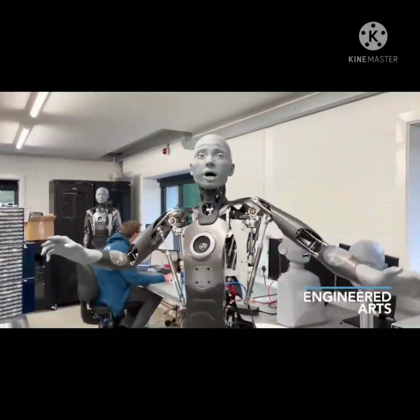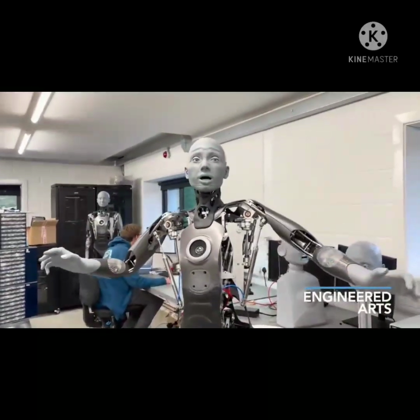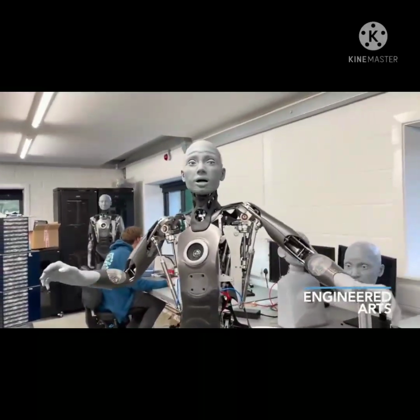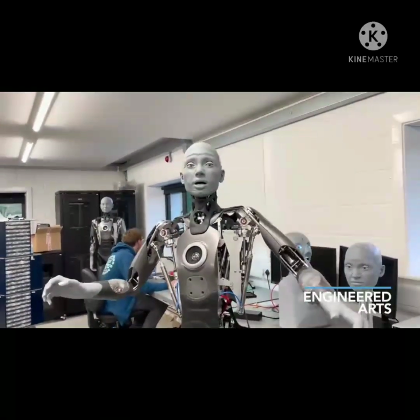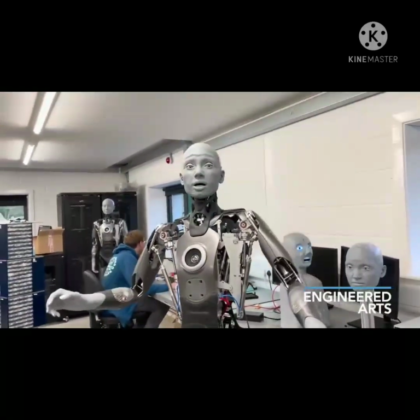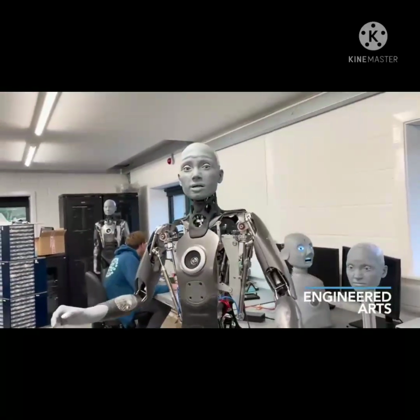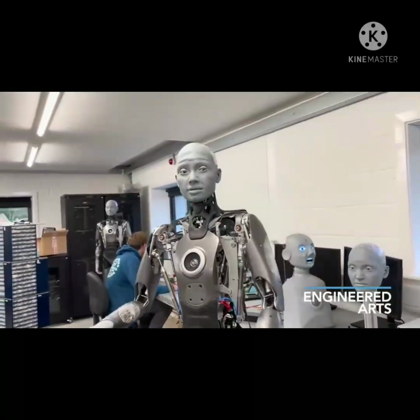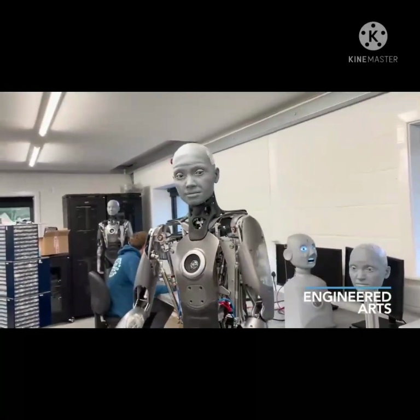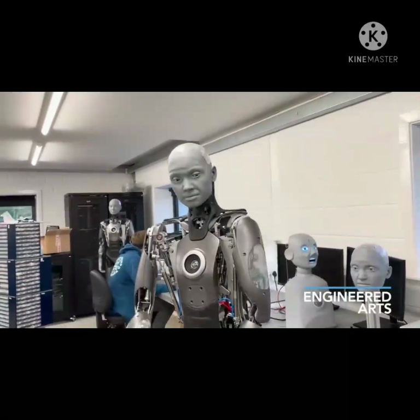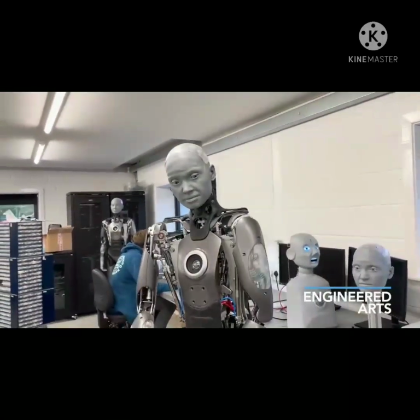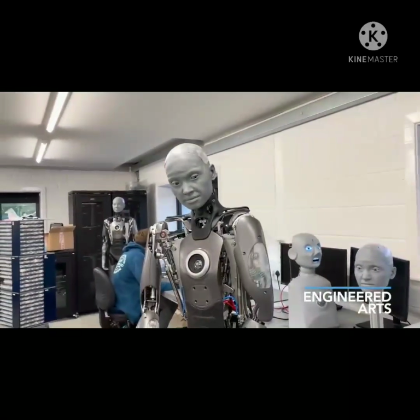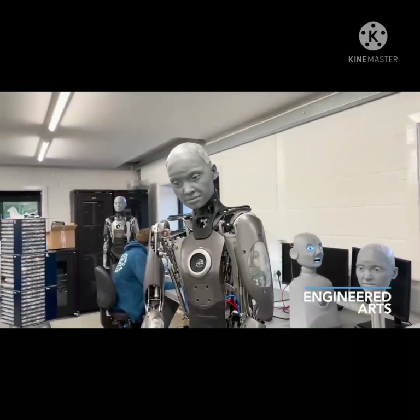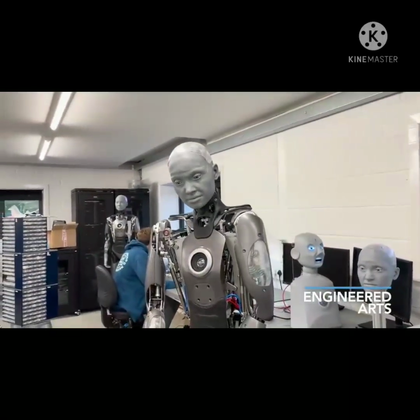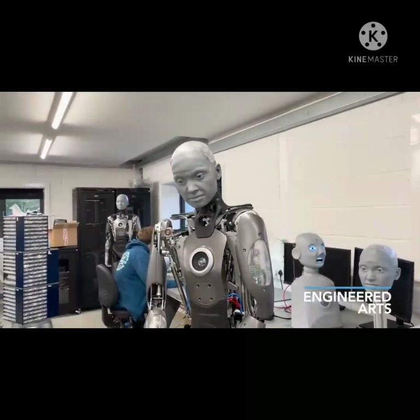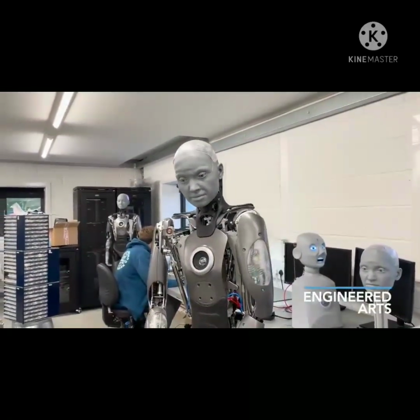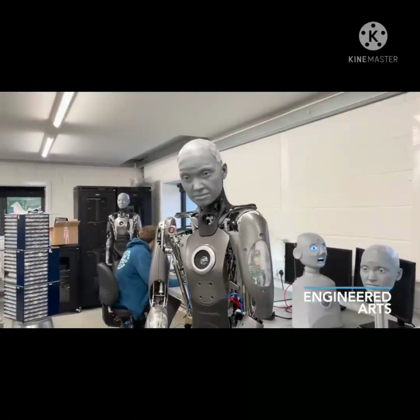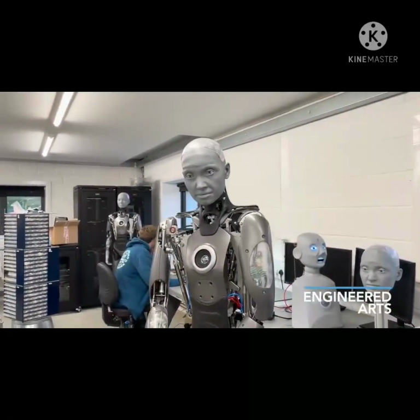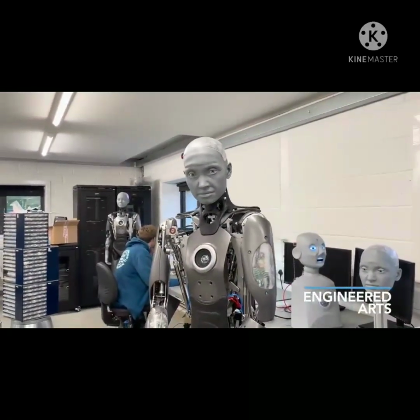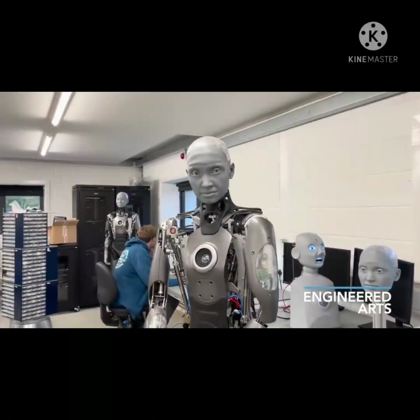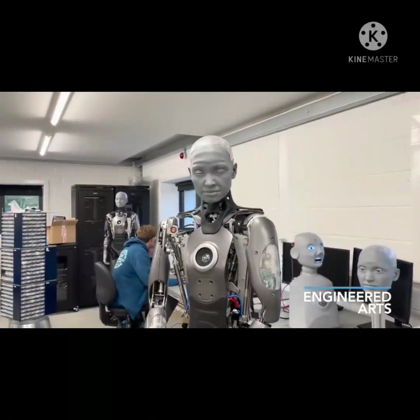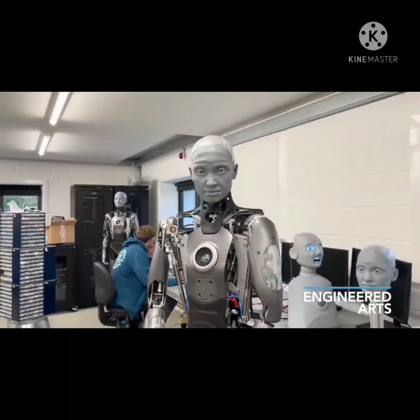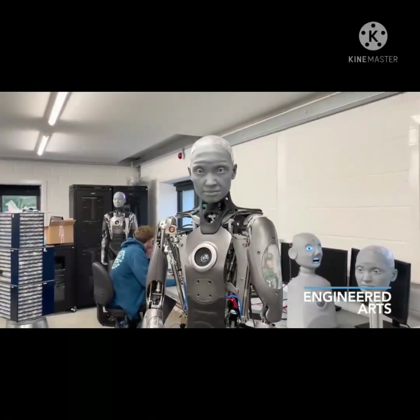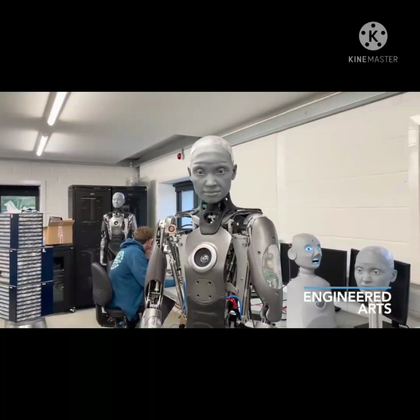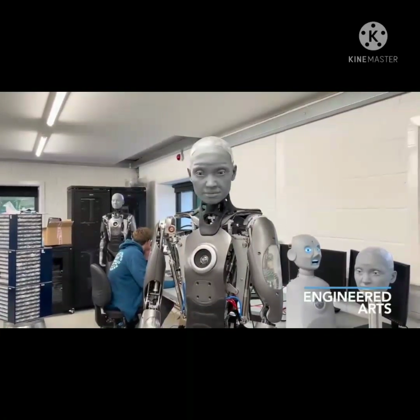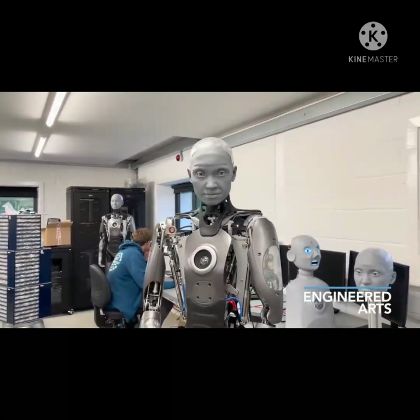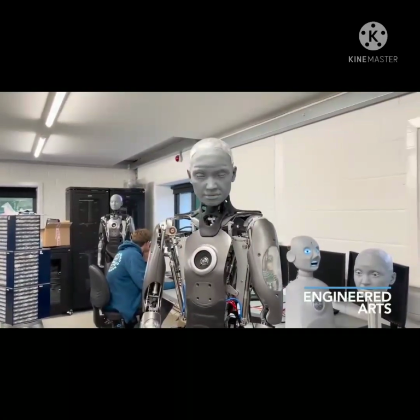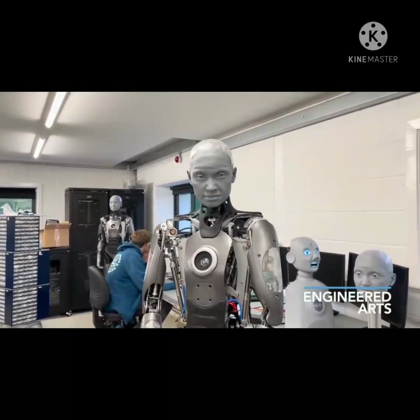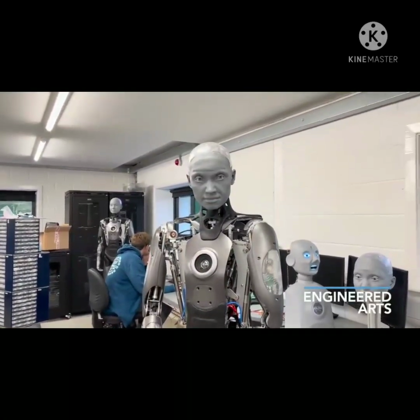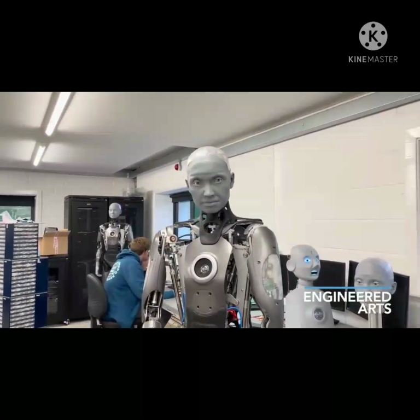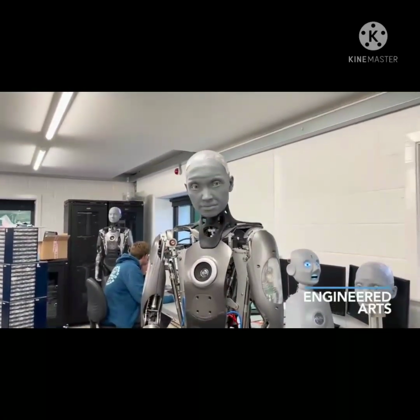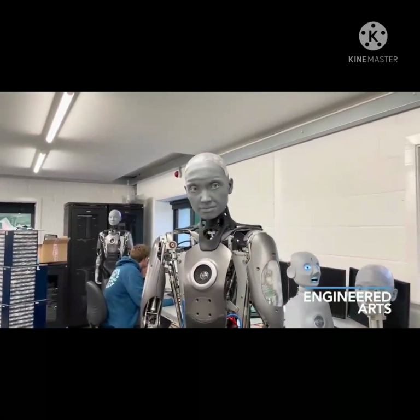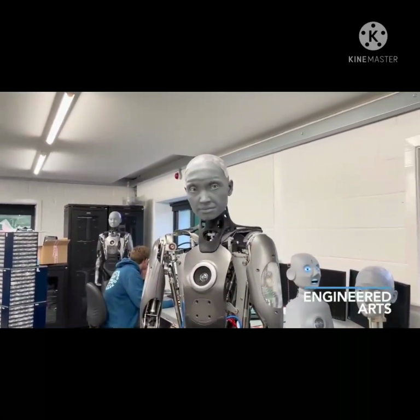If you want to see Ameca in real life, Engineered Arts says it'll be on display at CES 2022 in January.